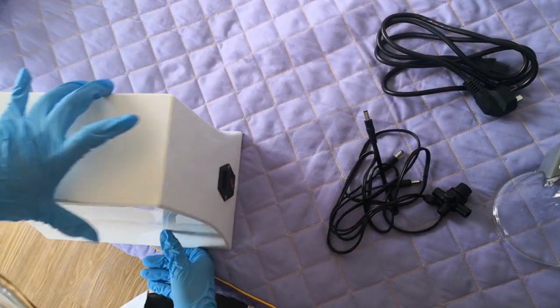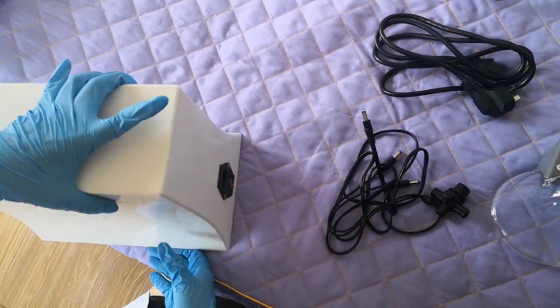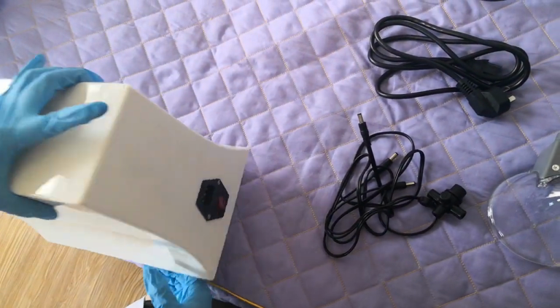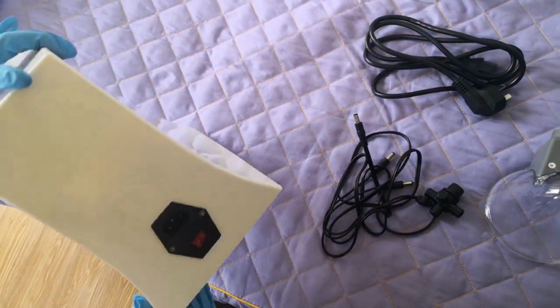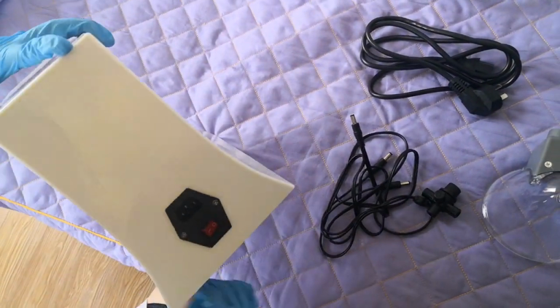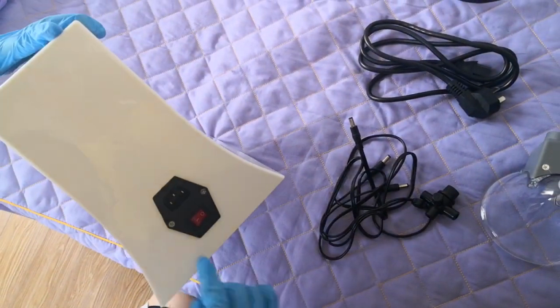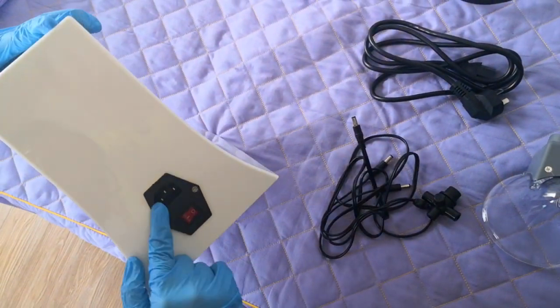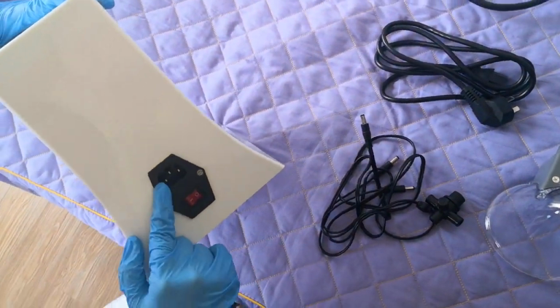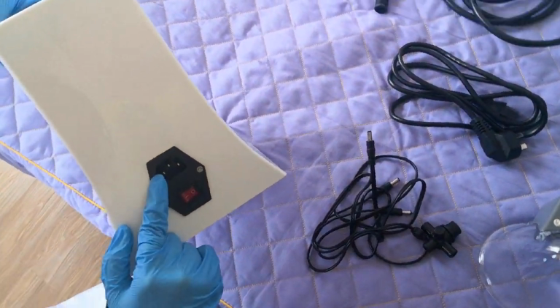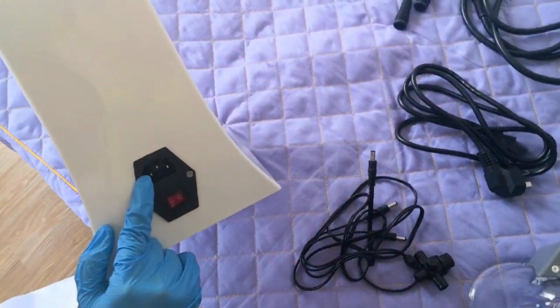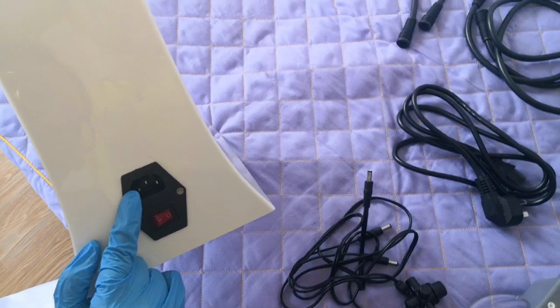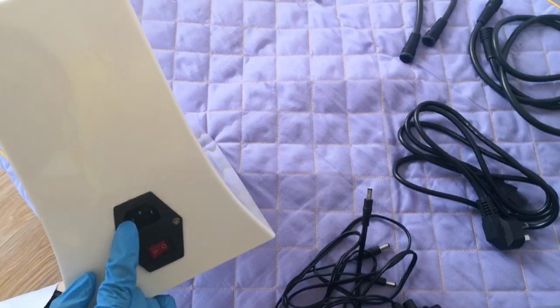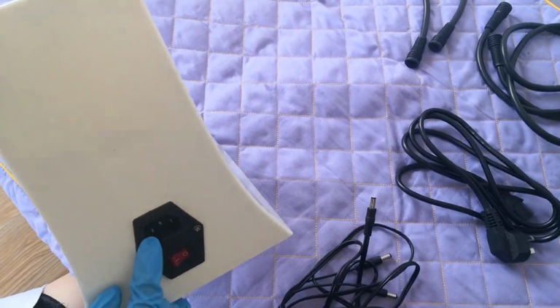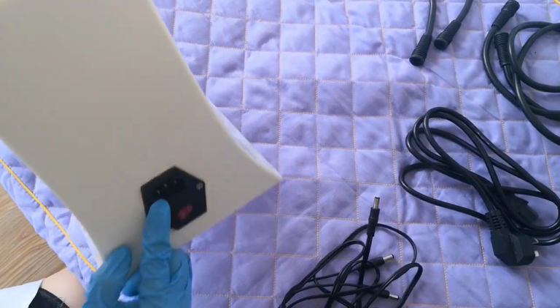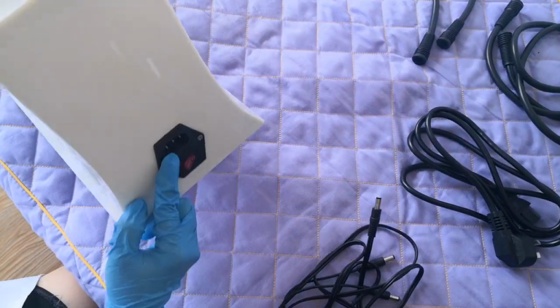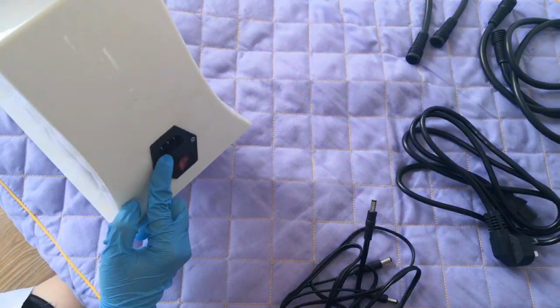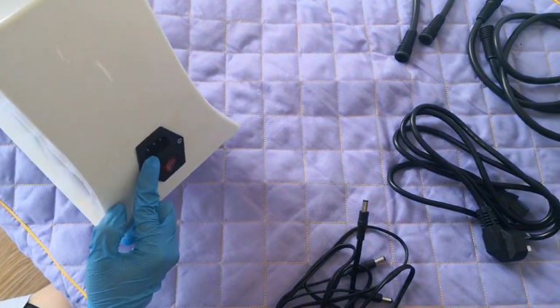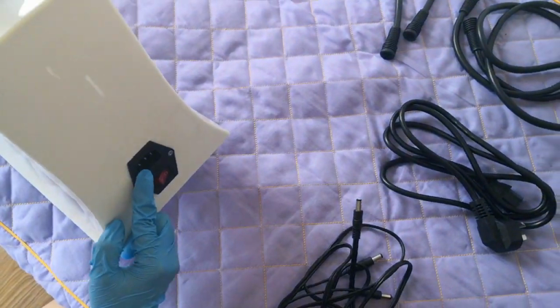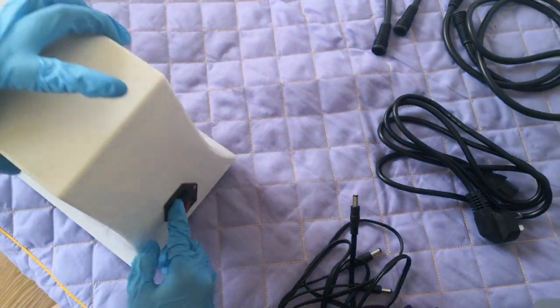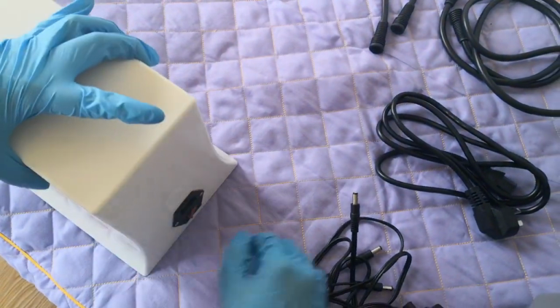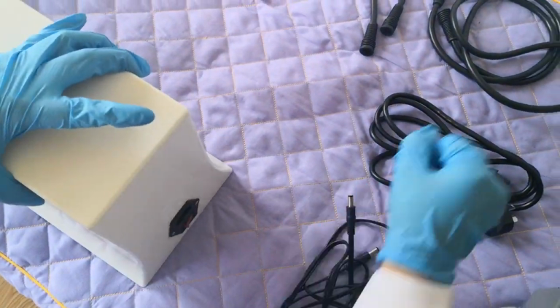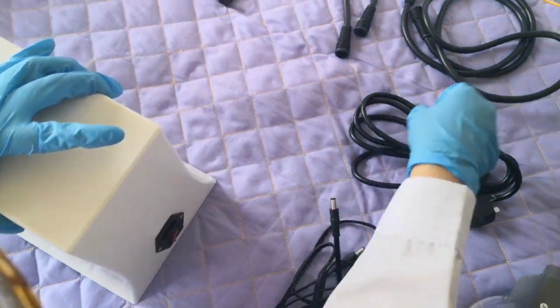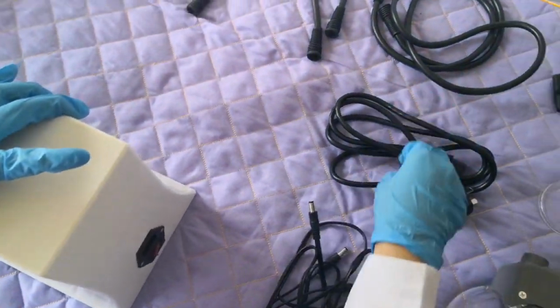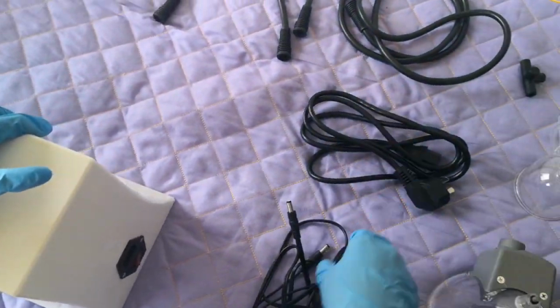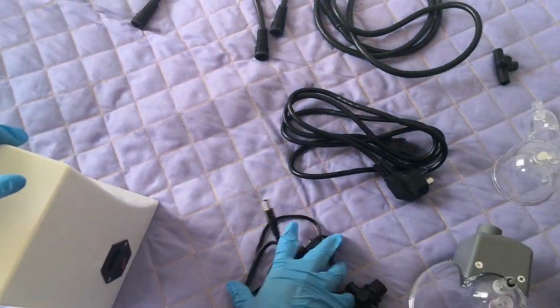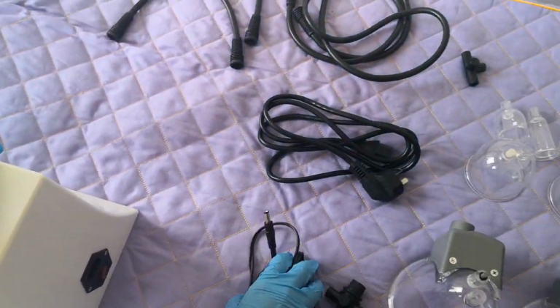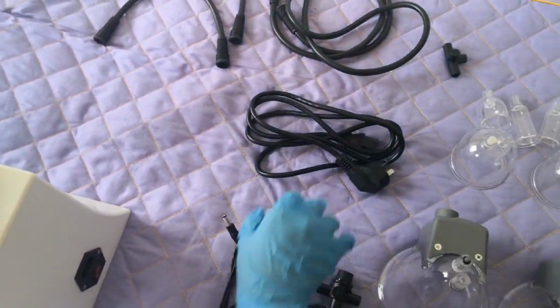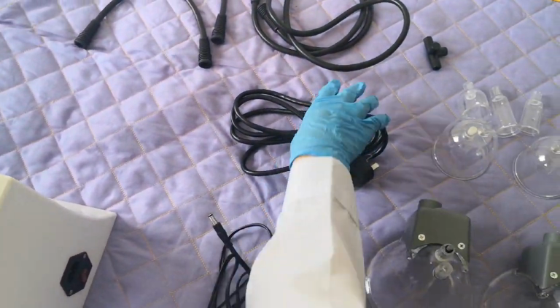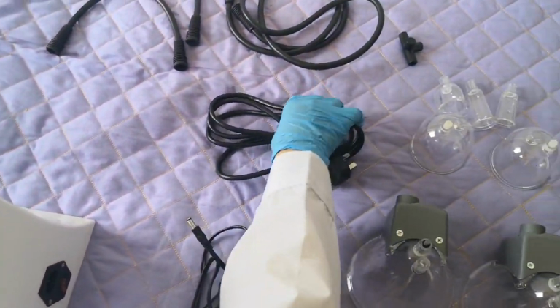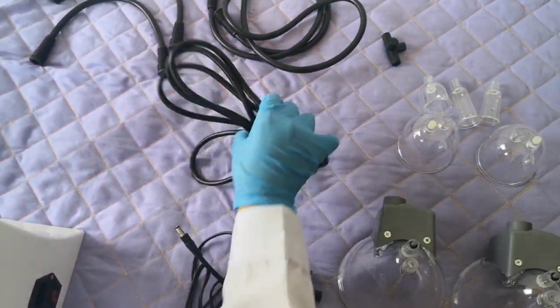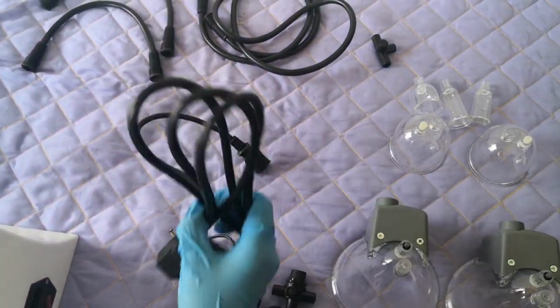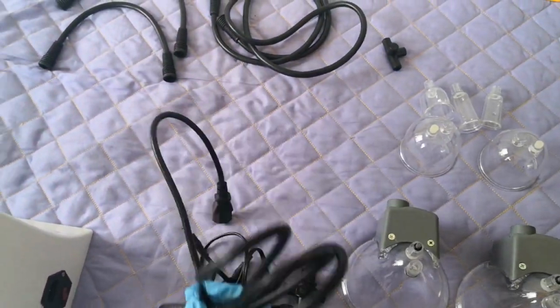Here is the power line switch point, and we connect it.